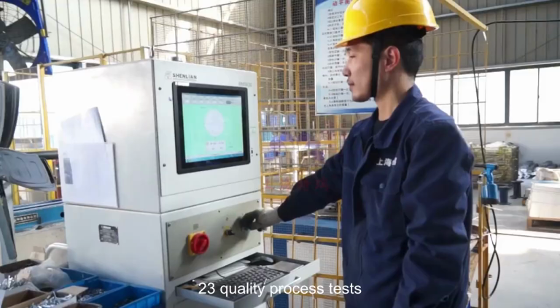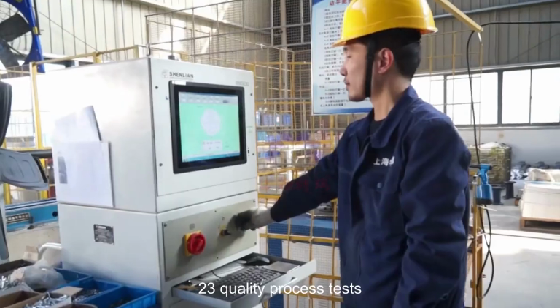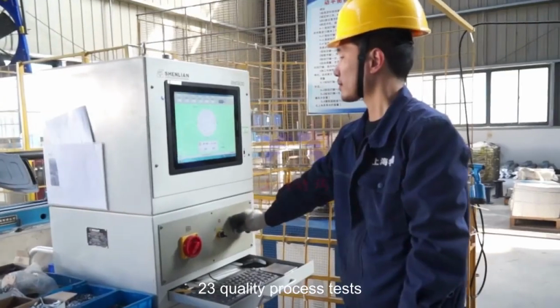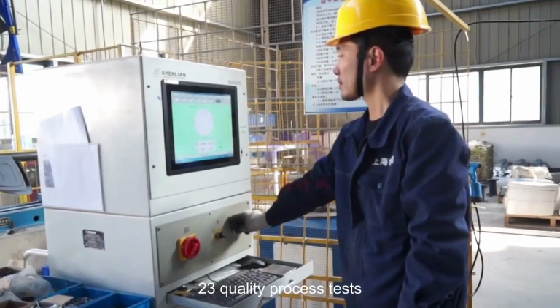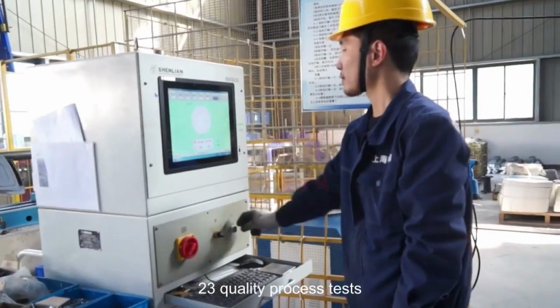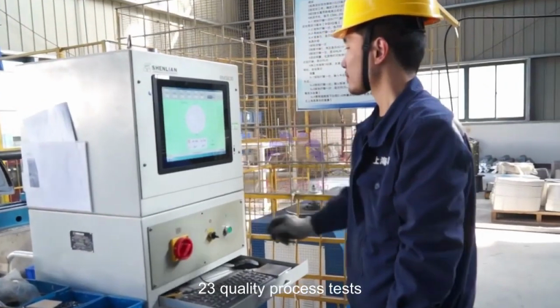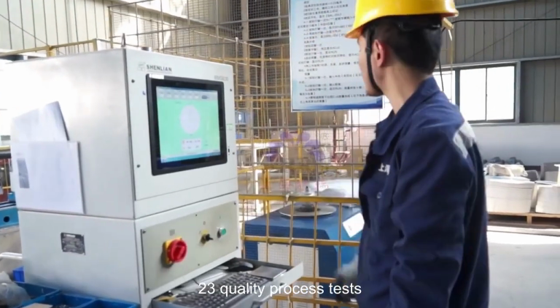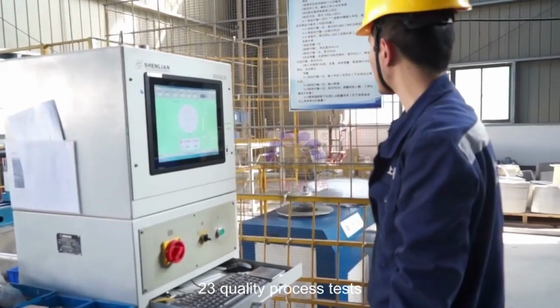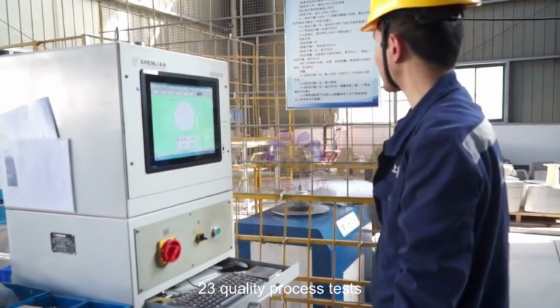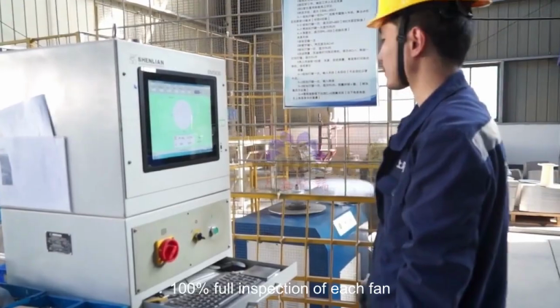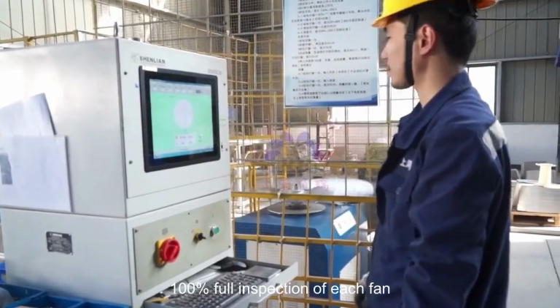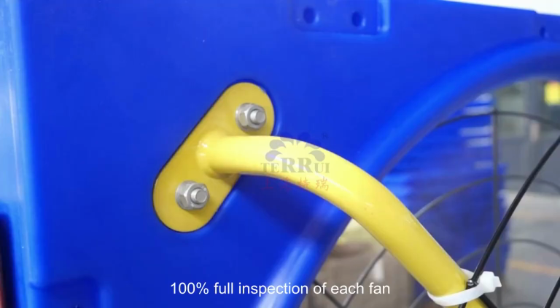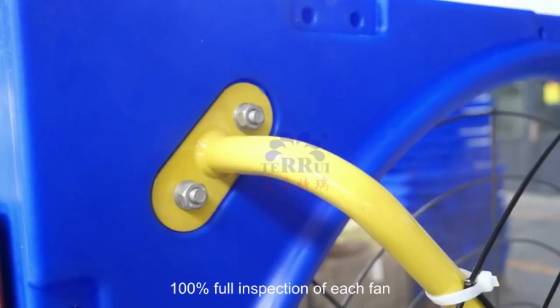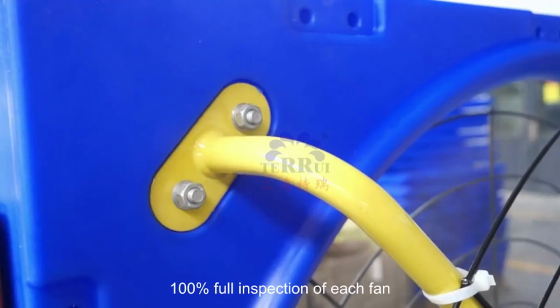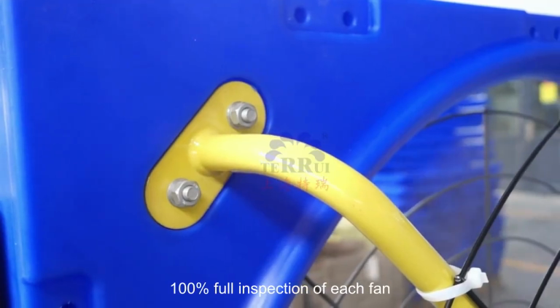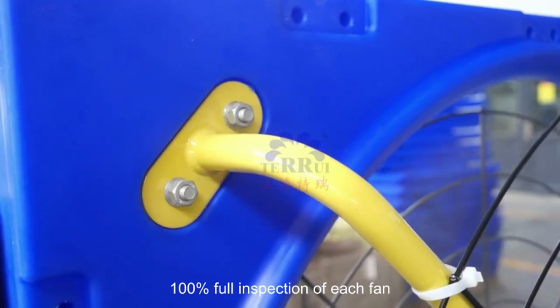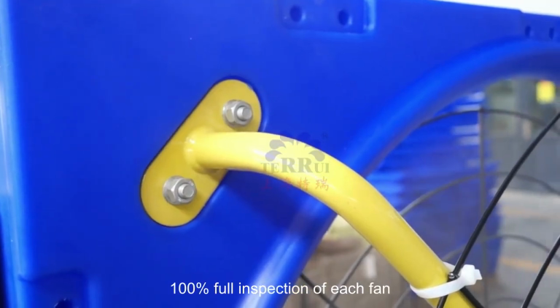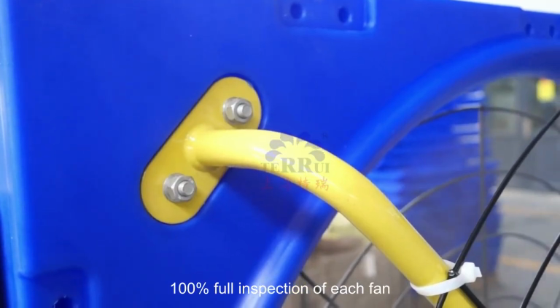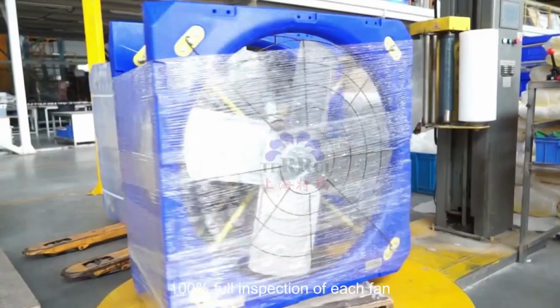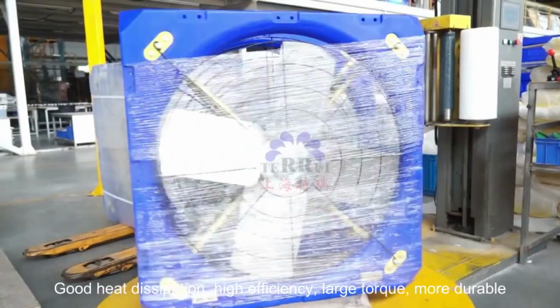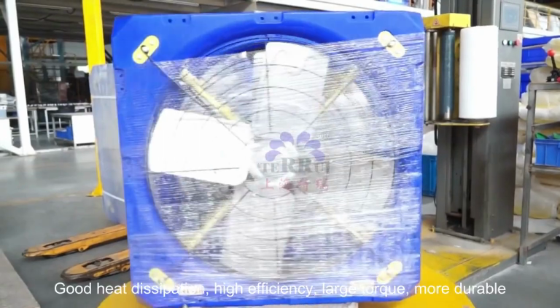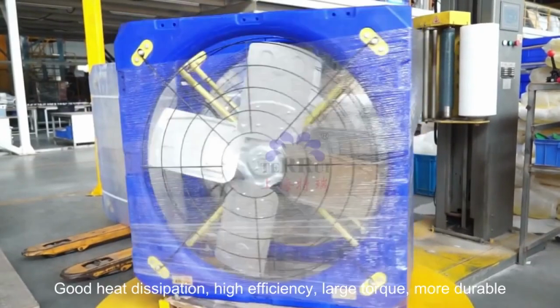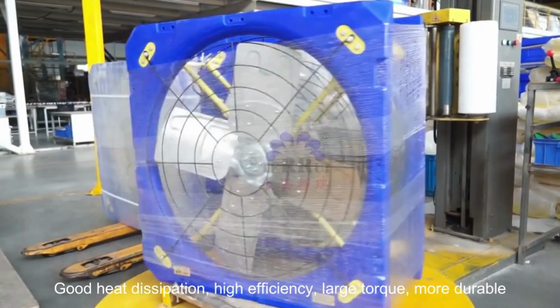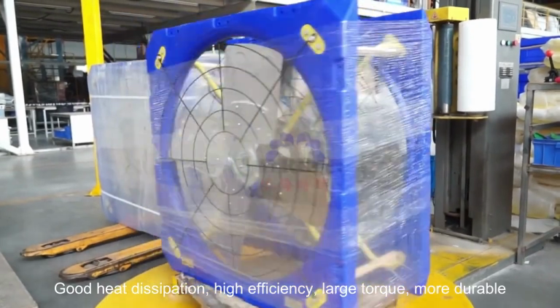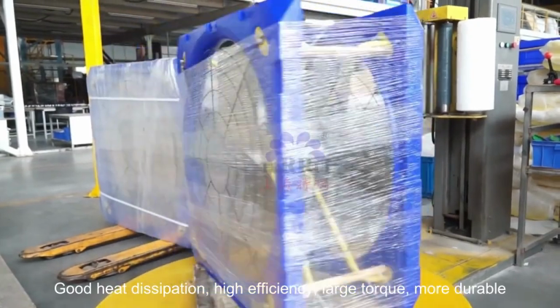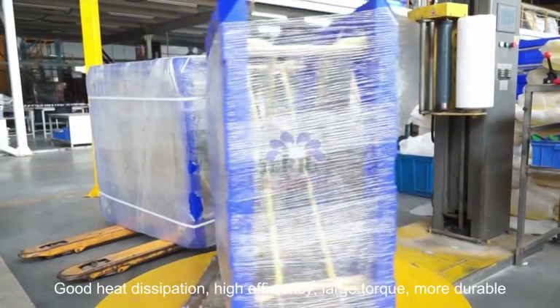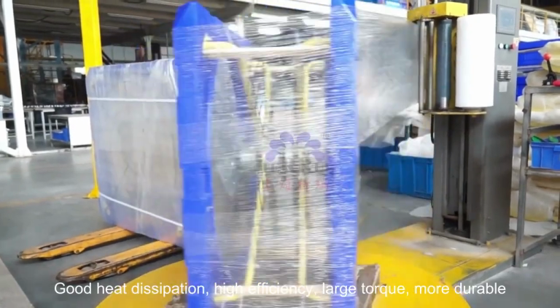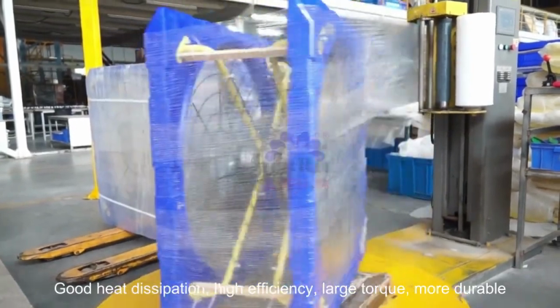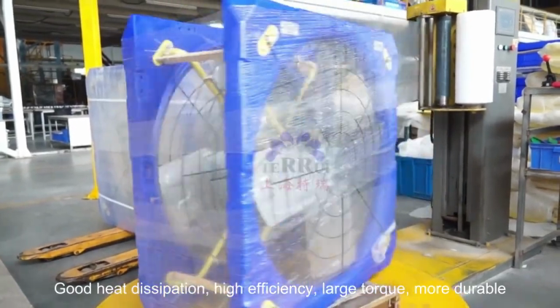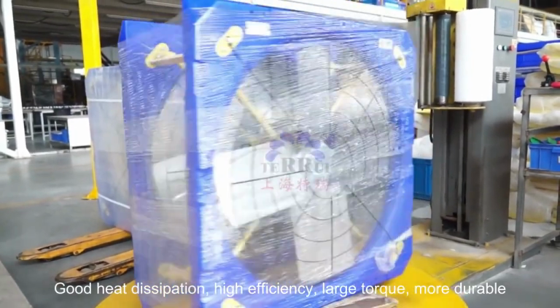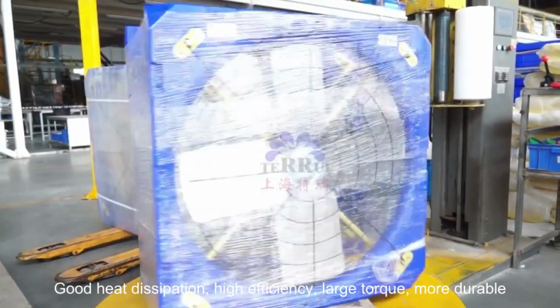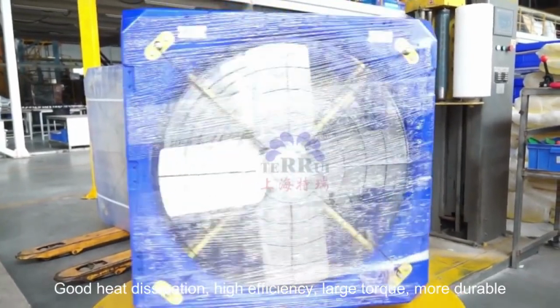23 quality process tests. 100% full inspection of each fan. Good heat dissipation. High efficiency. Large torque. More durable.